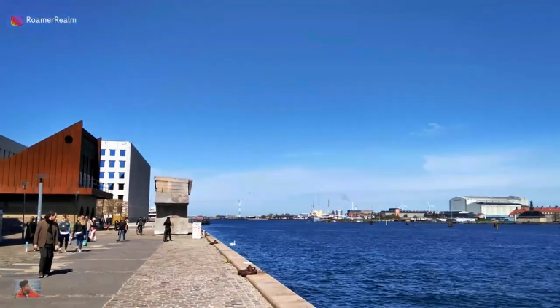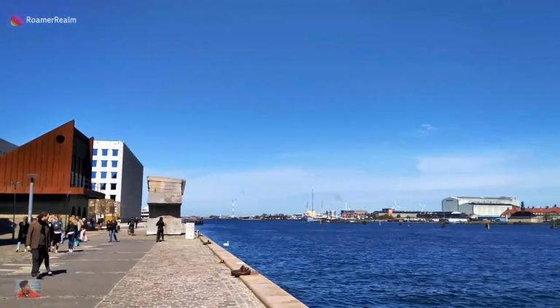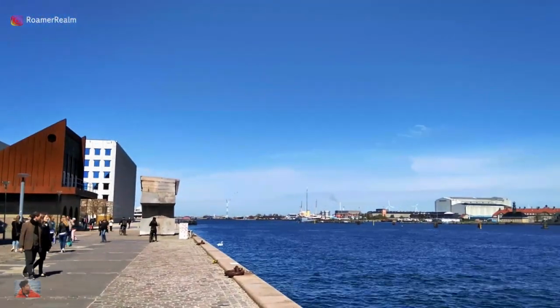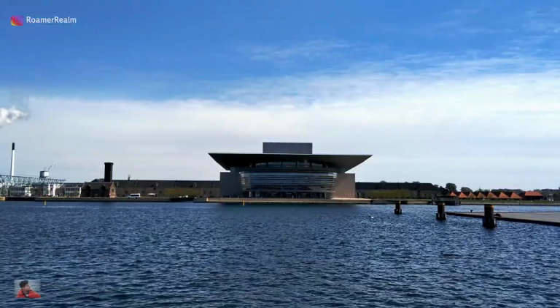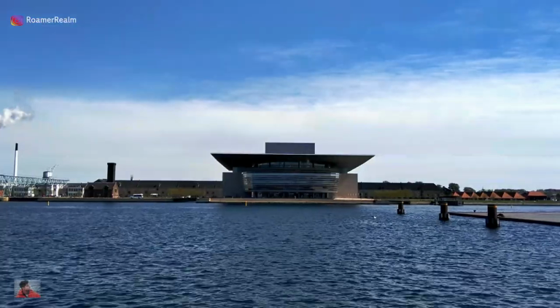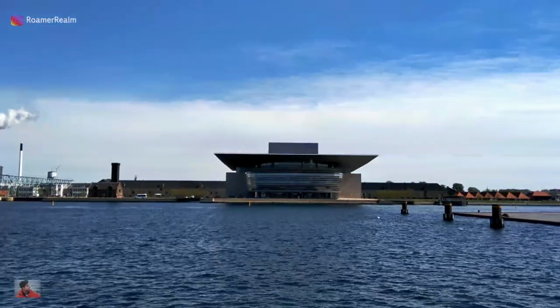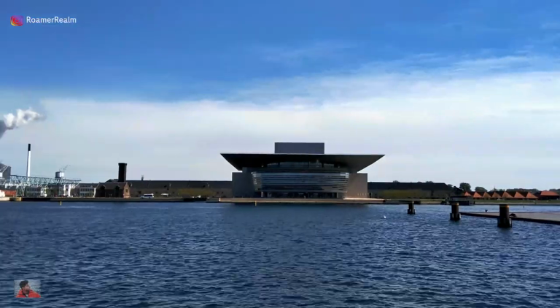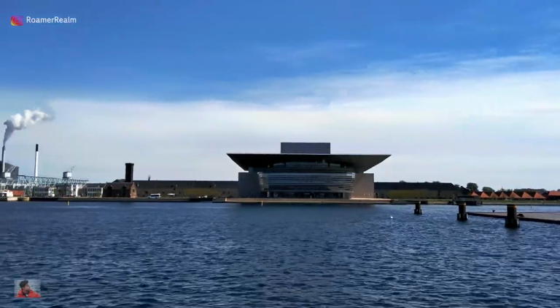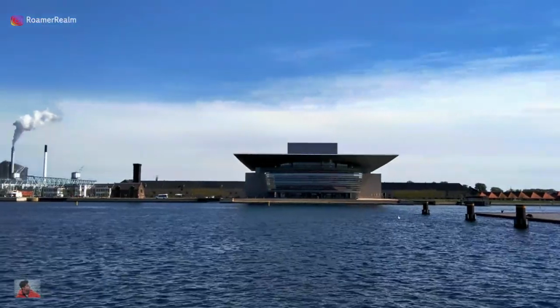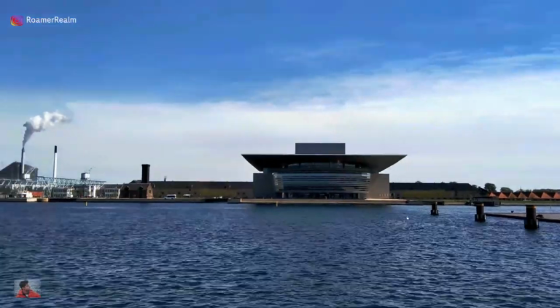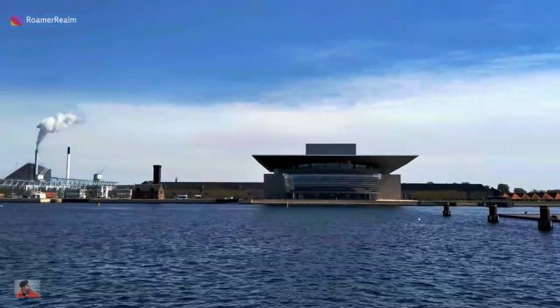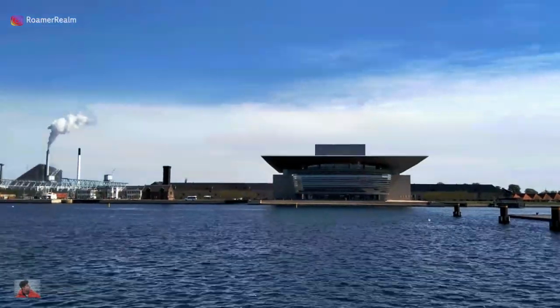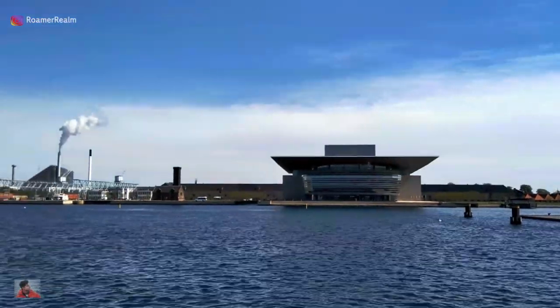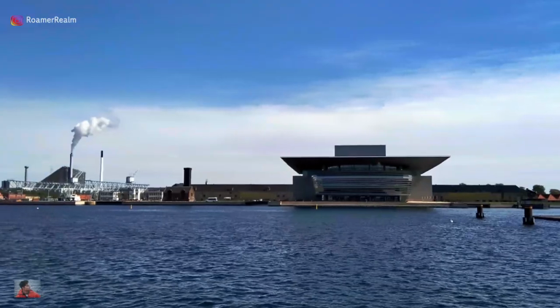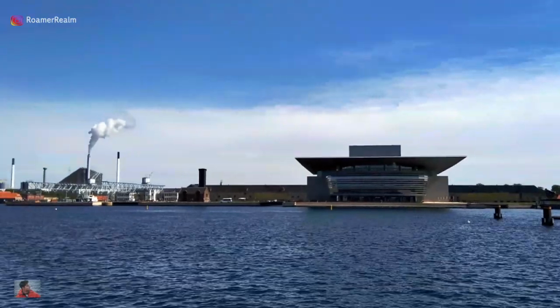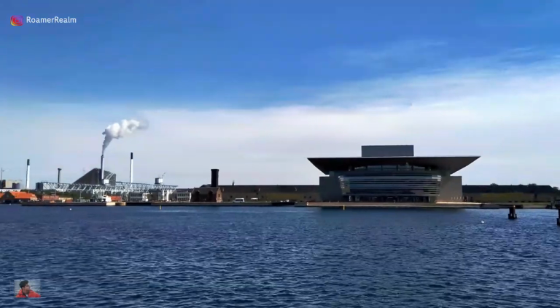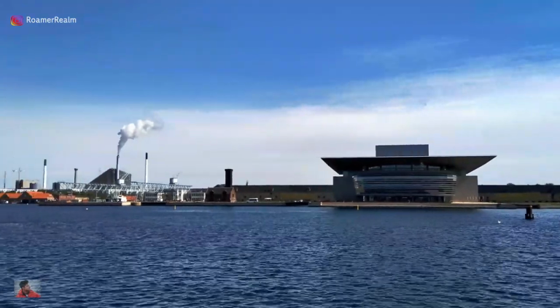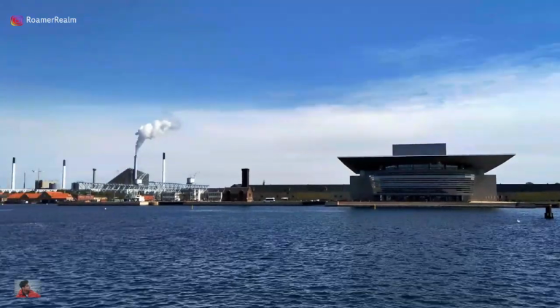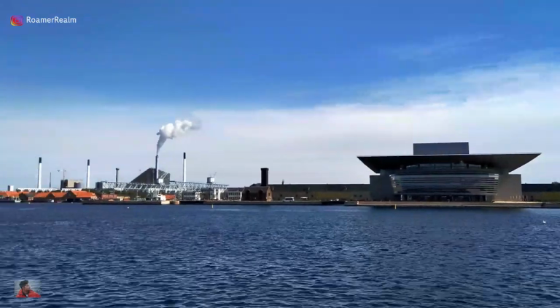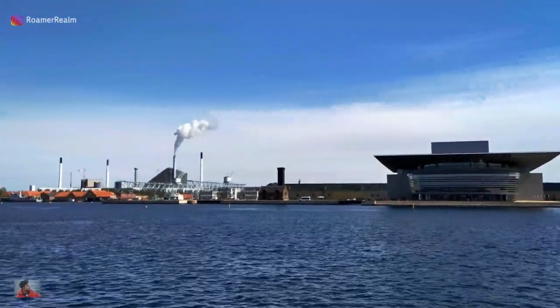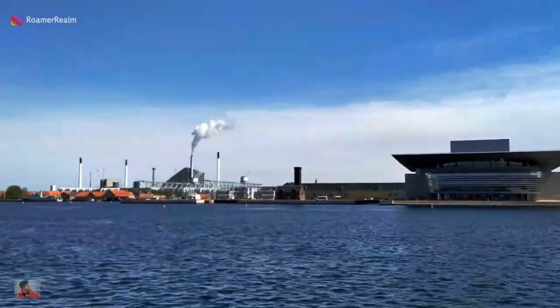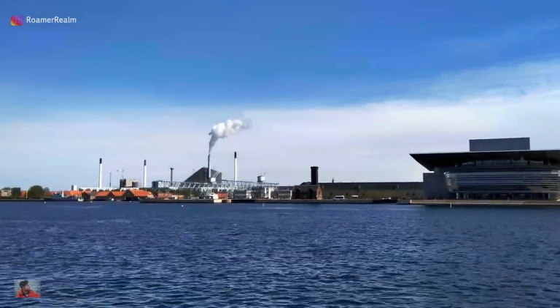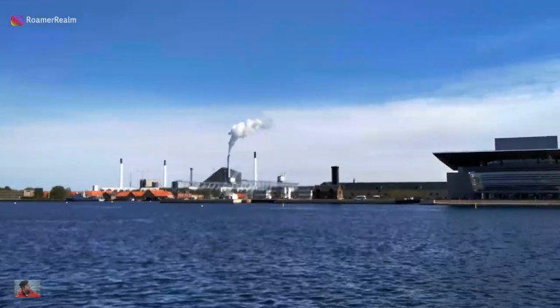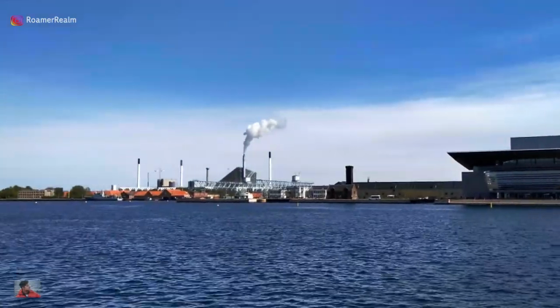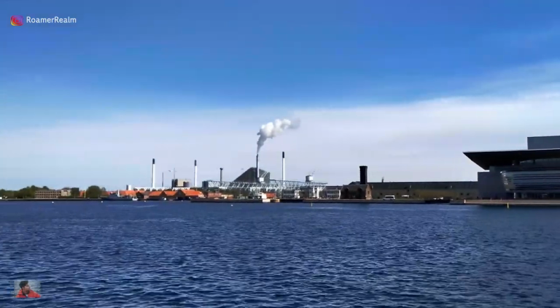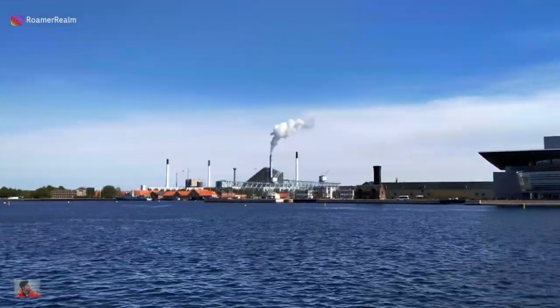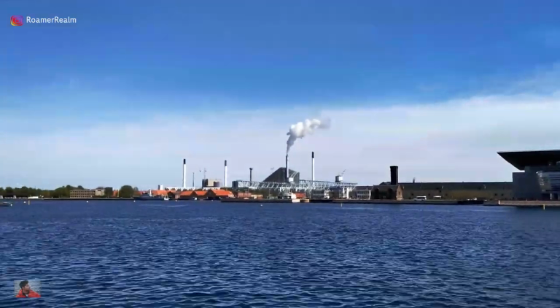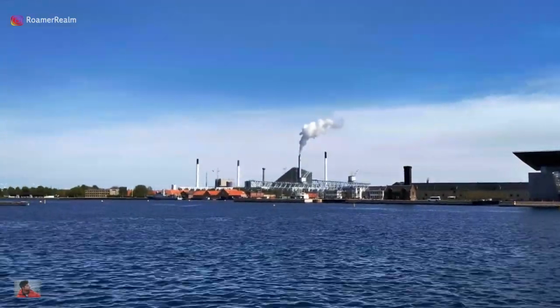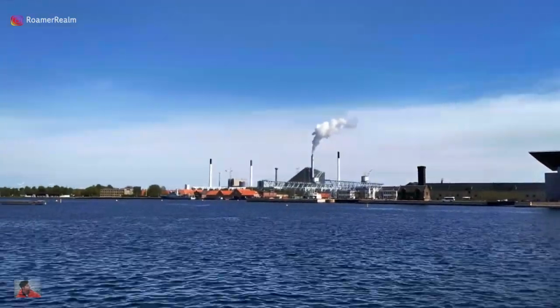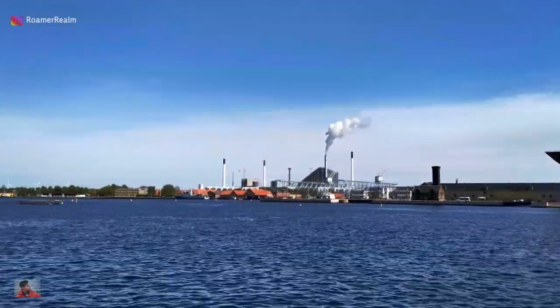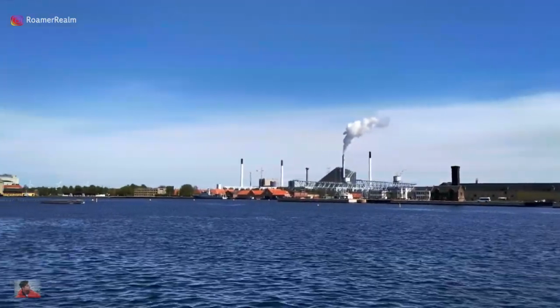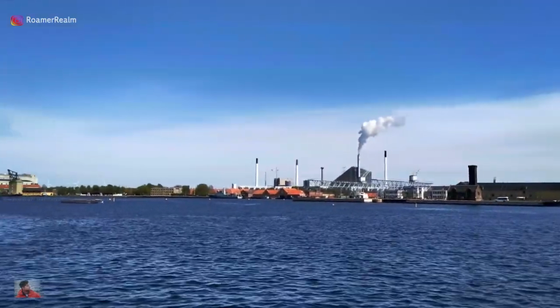The views stay fantastic throughout the walk and the famous opera house can be seen right across as well.